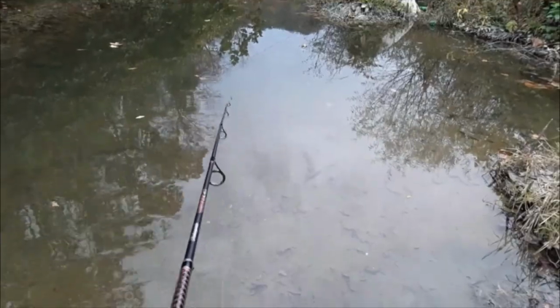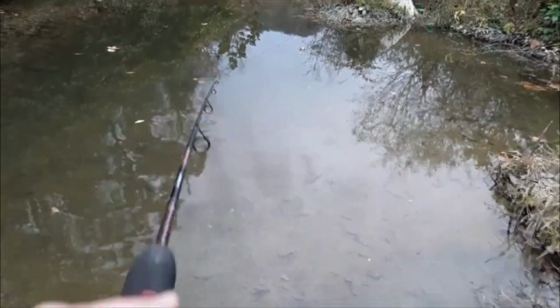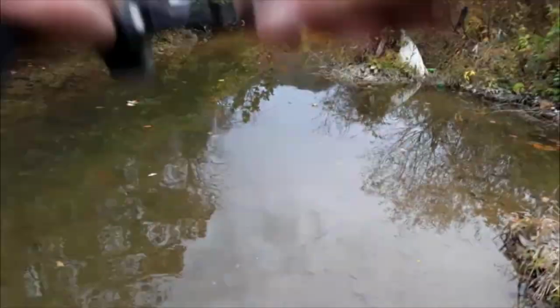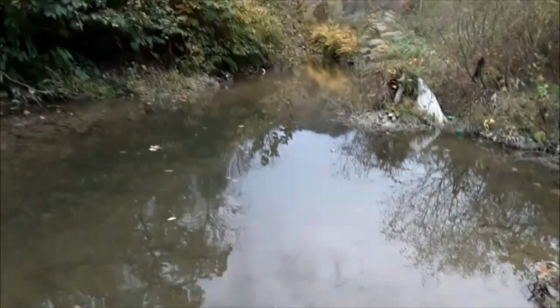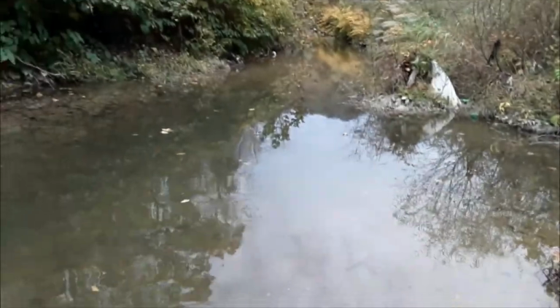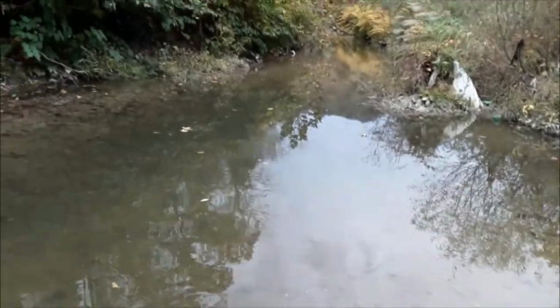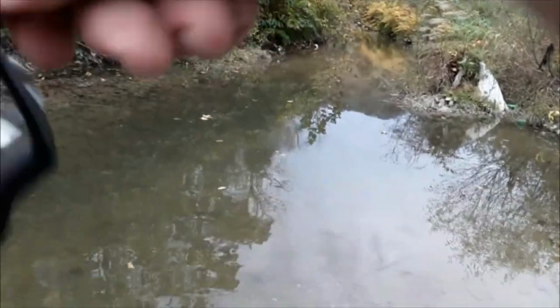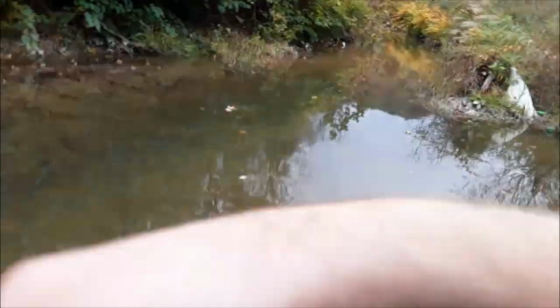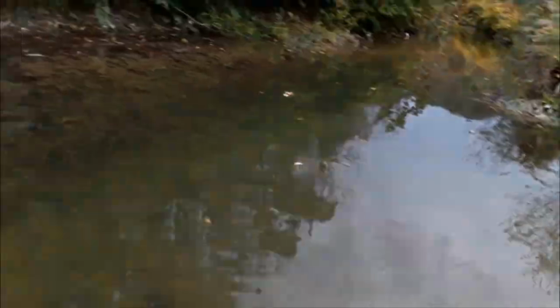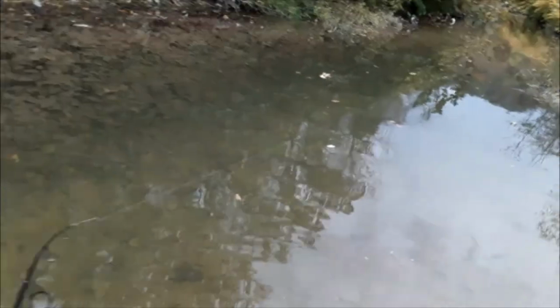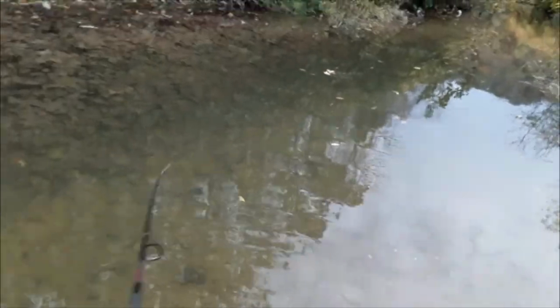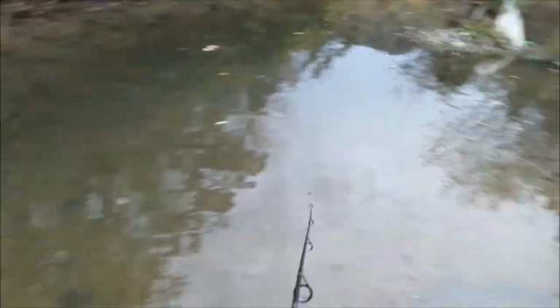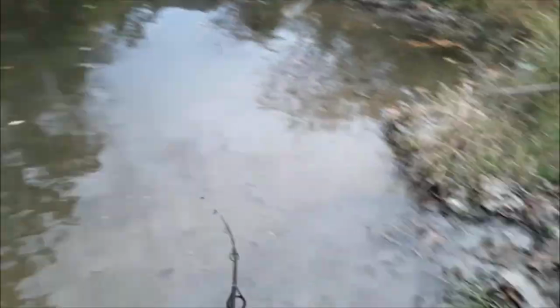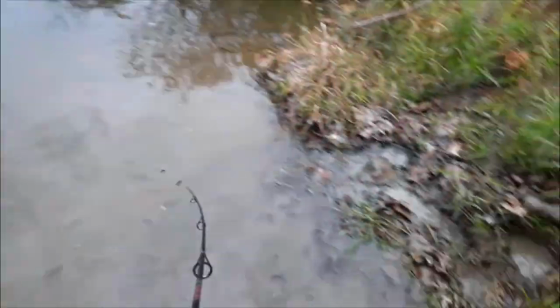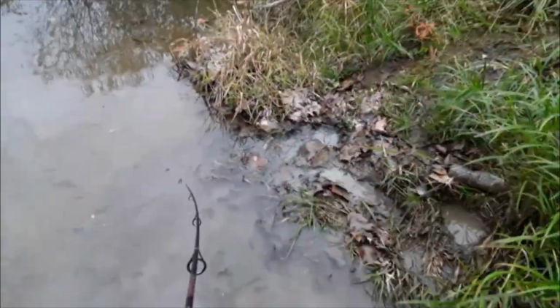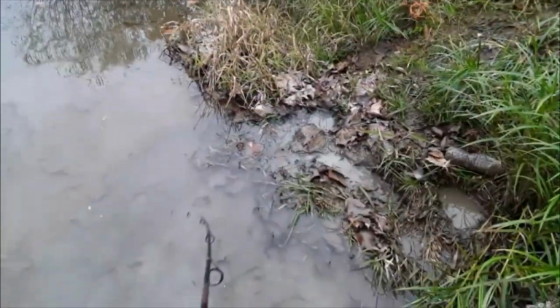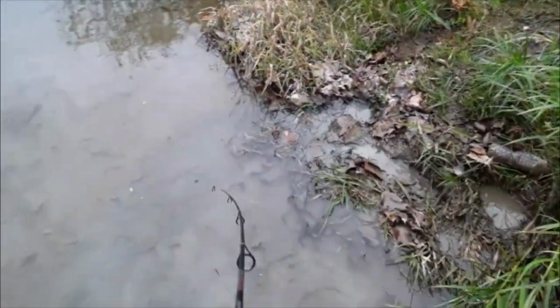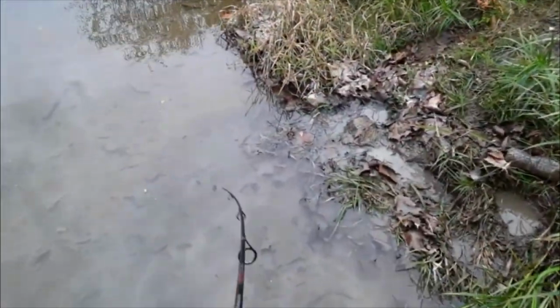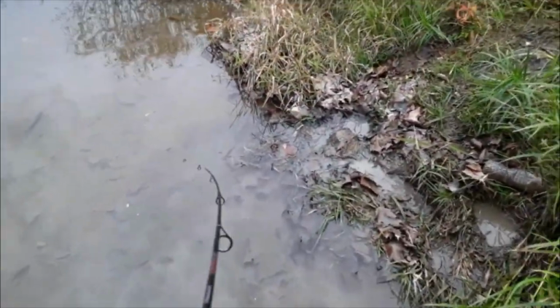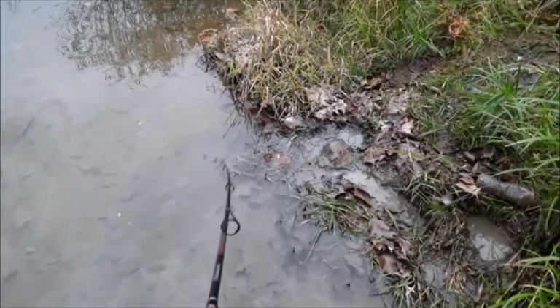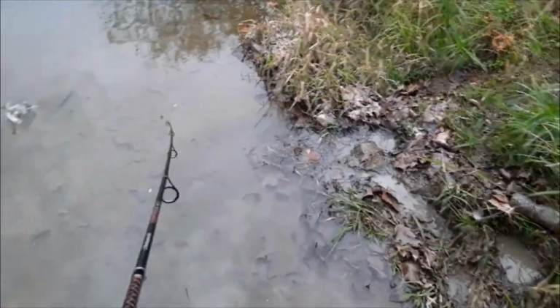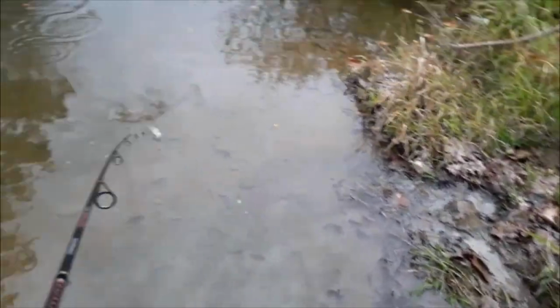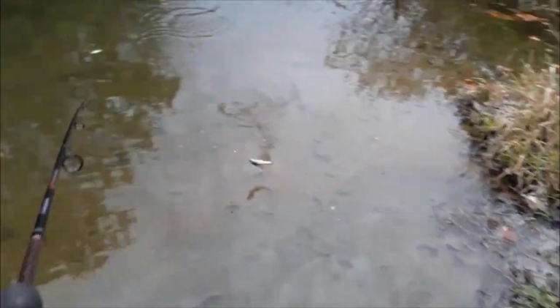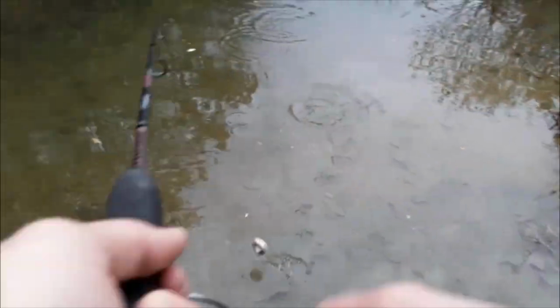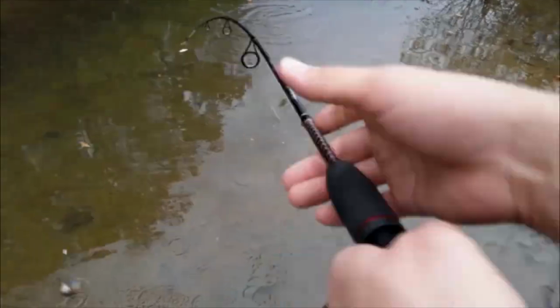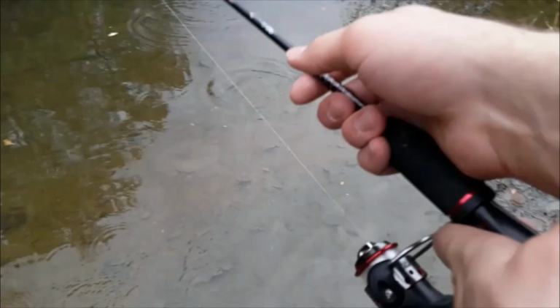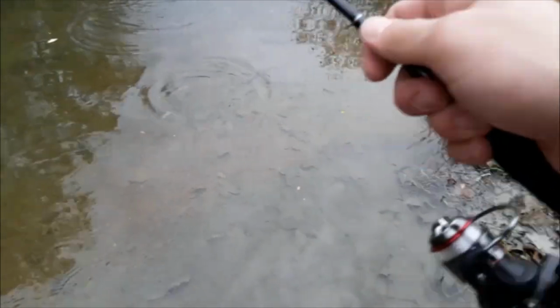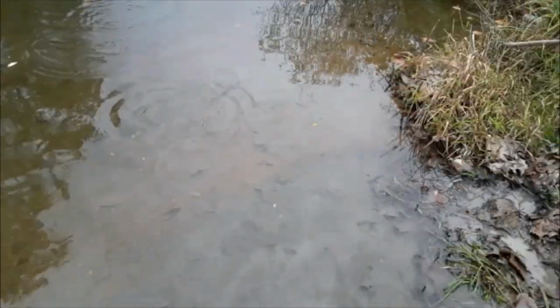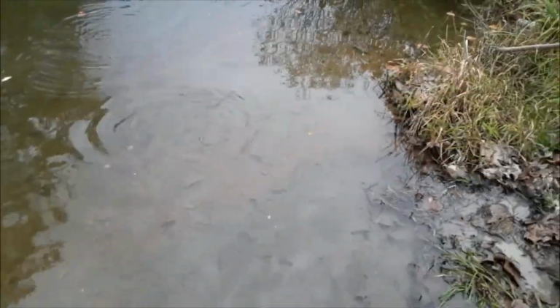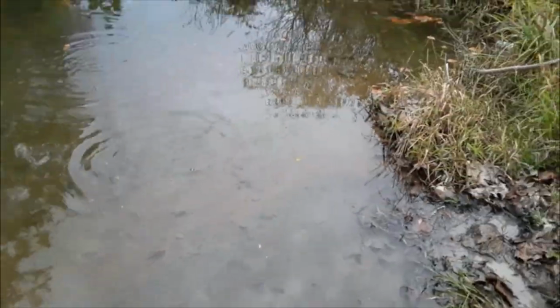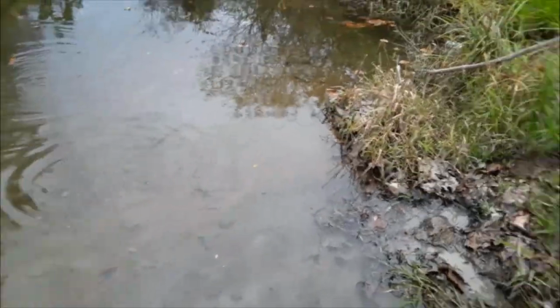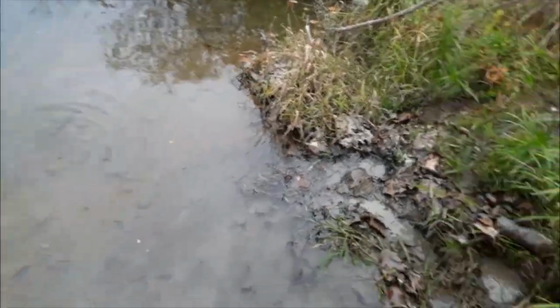Oh, there's one. Got him! Yes! First cast — but not really.